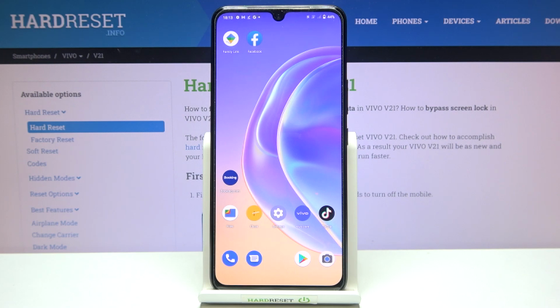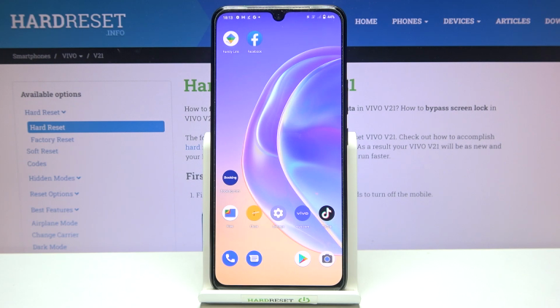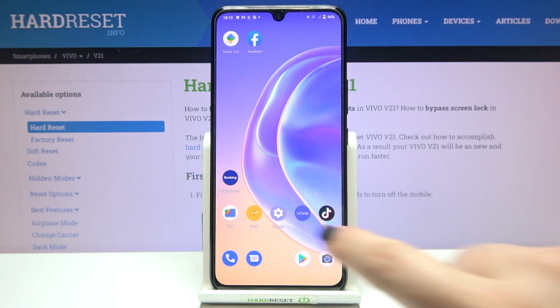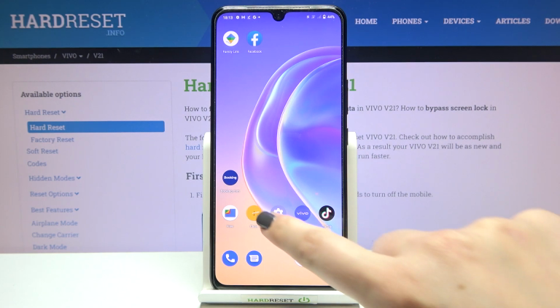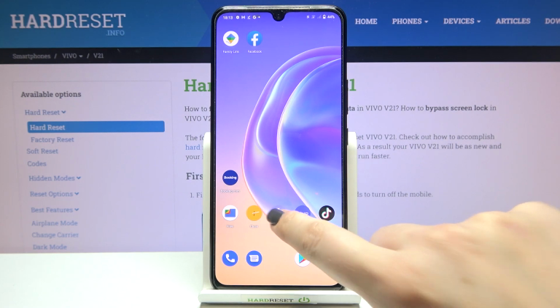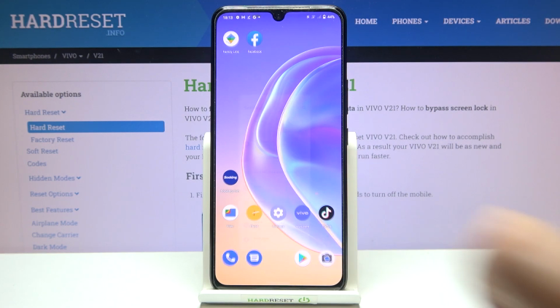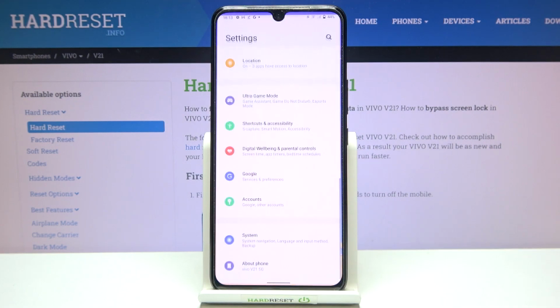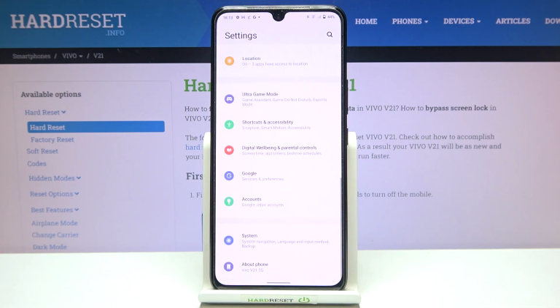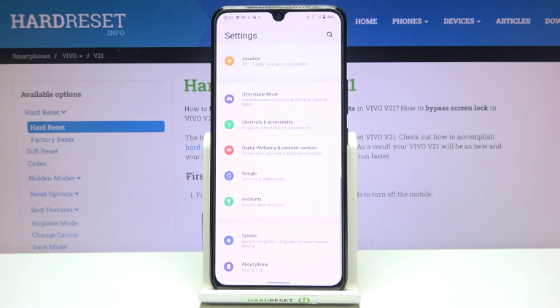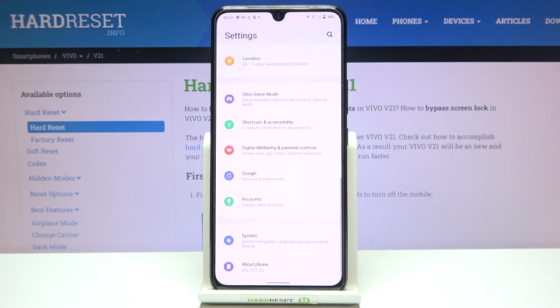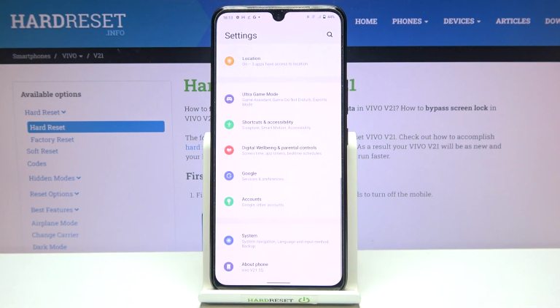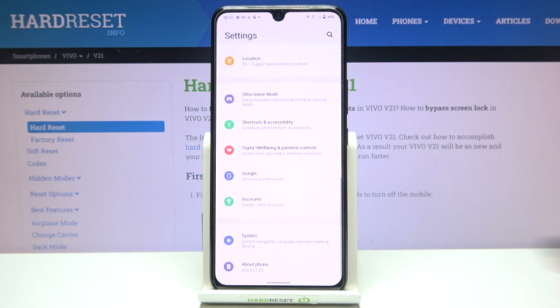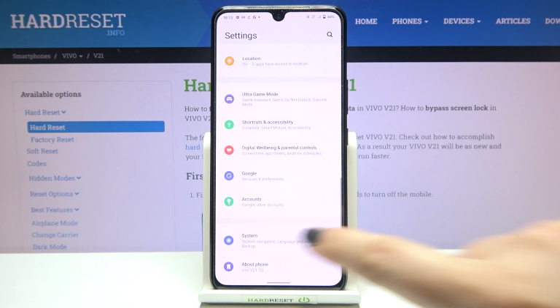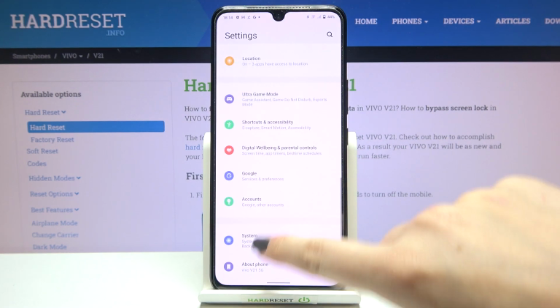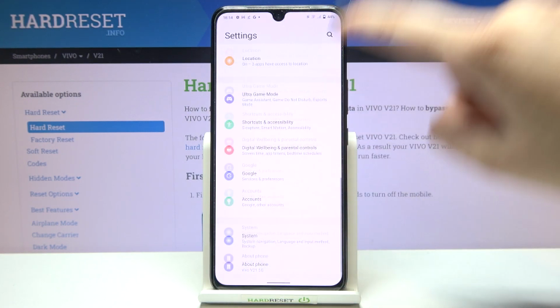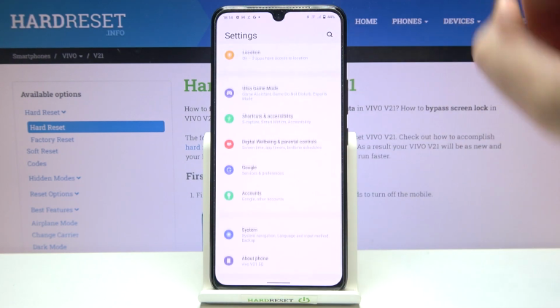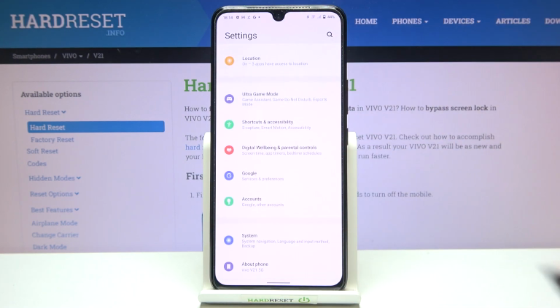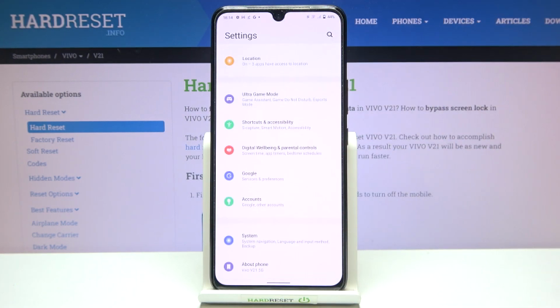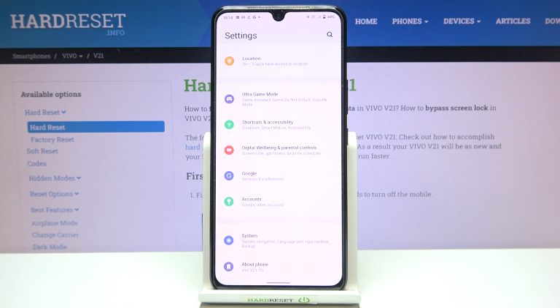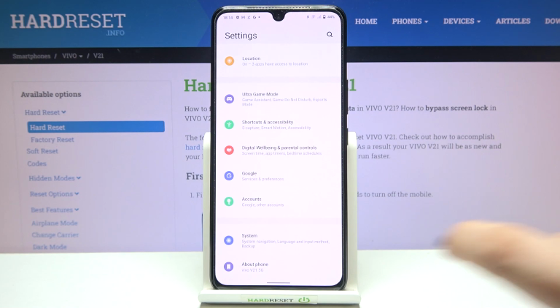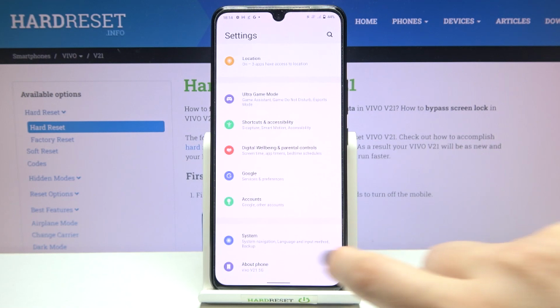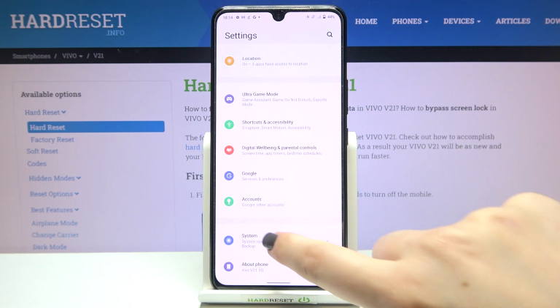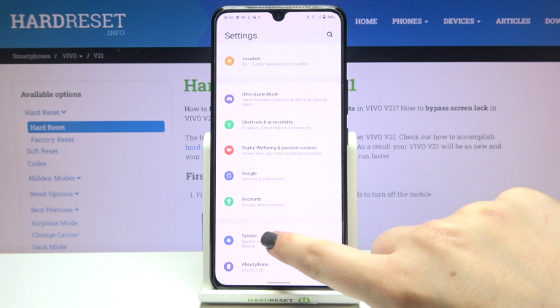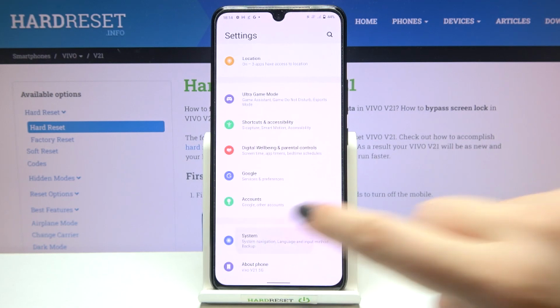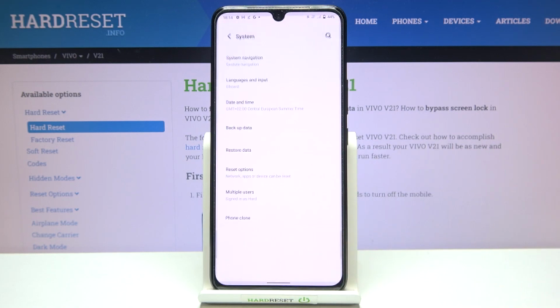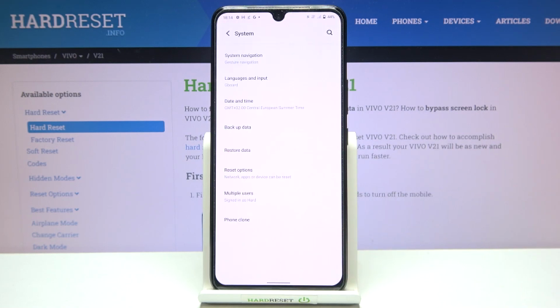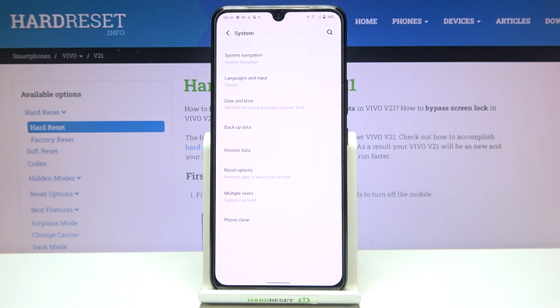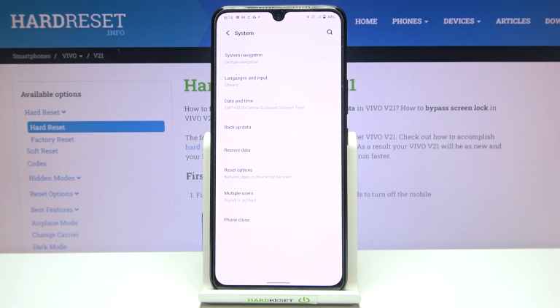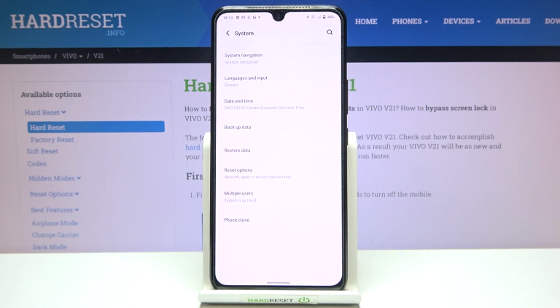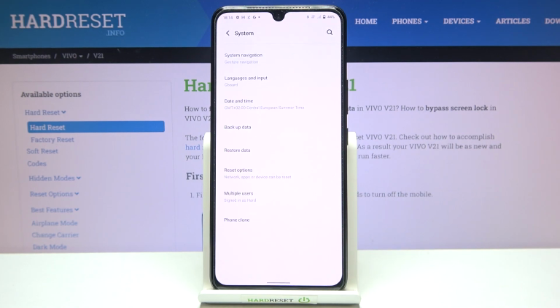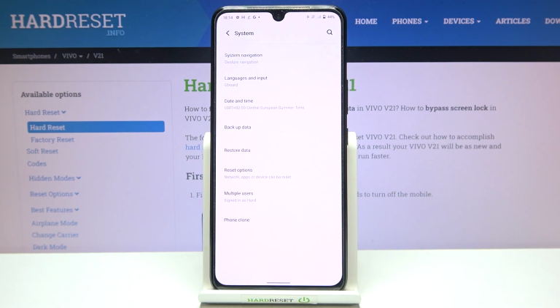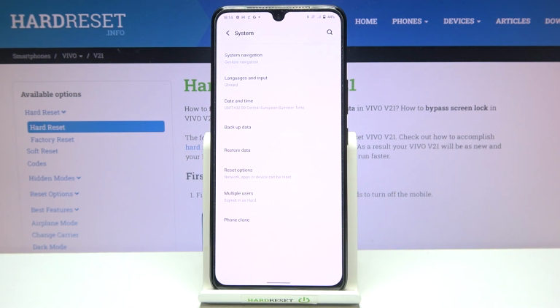First of all we have to enter the Settings, and now let's scroll down to the very bottom in order to find the System option.